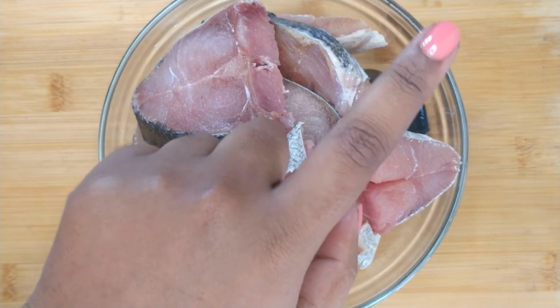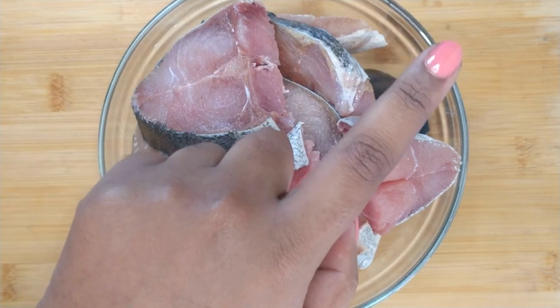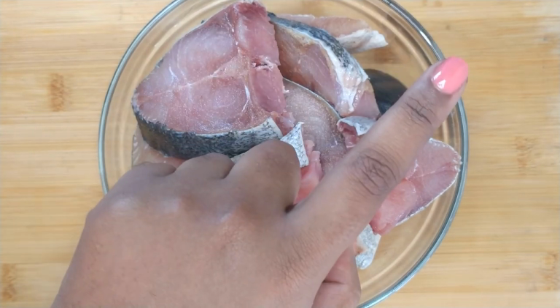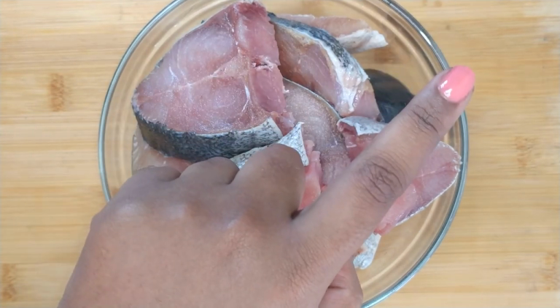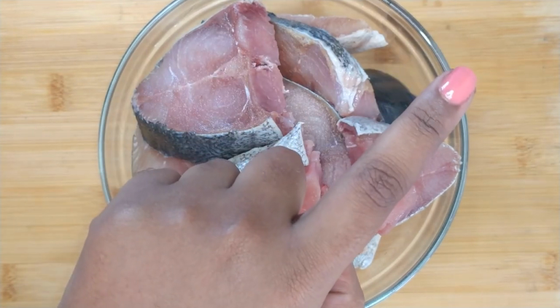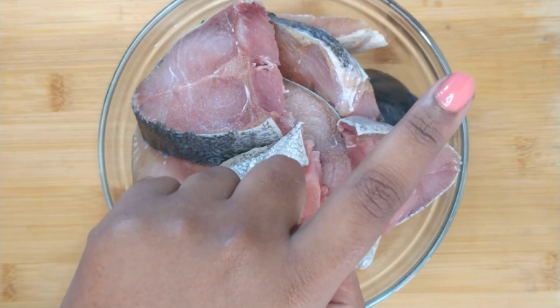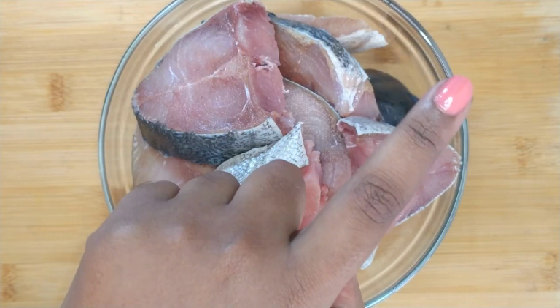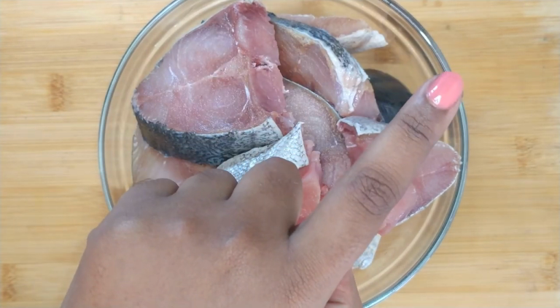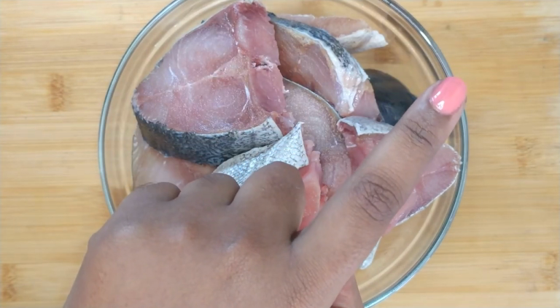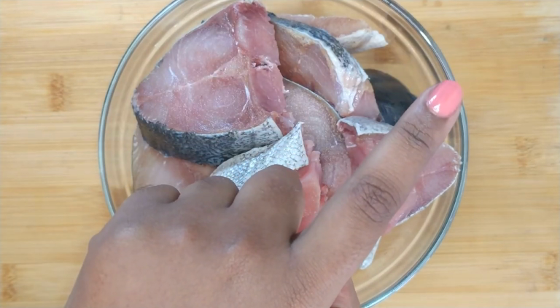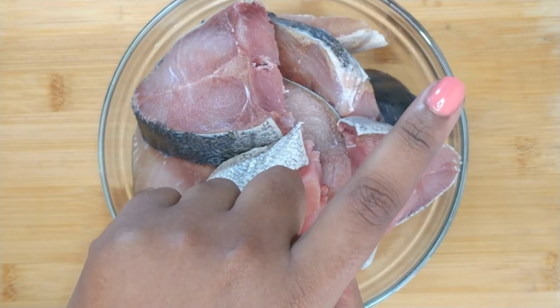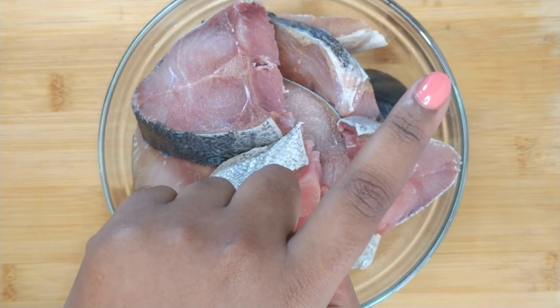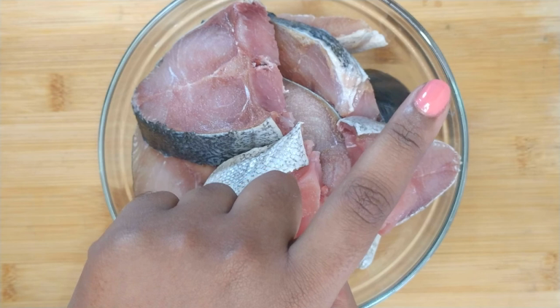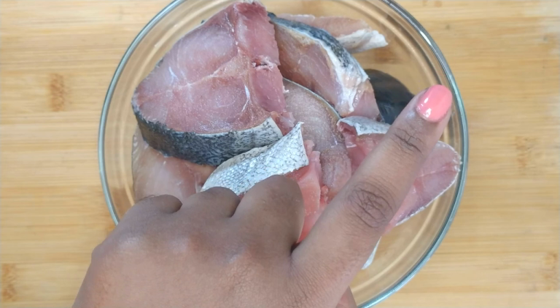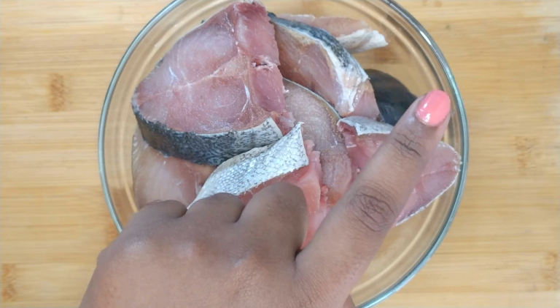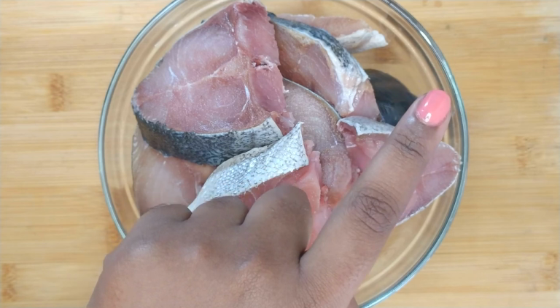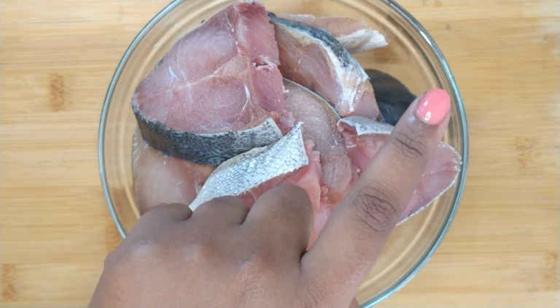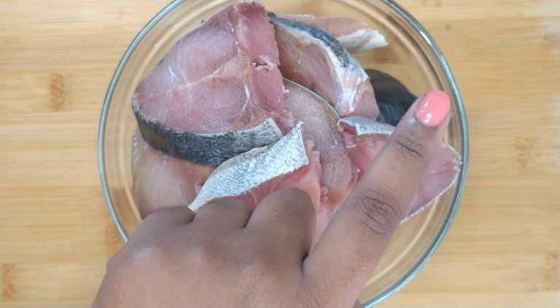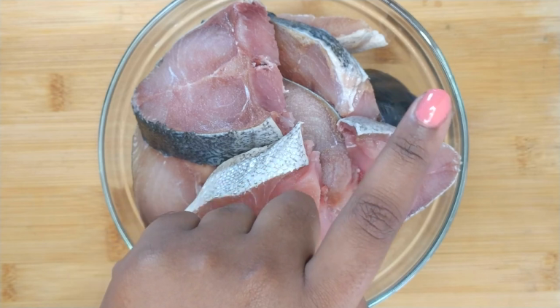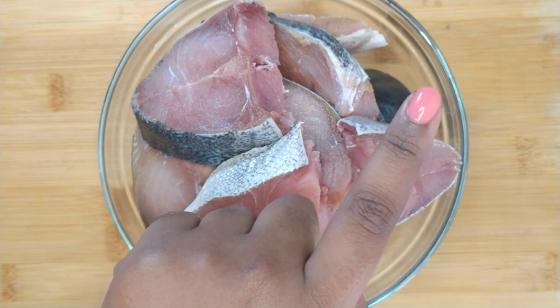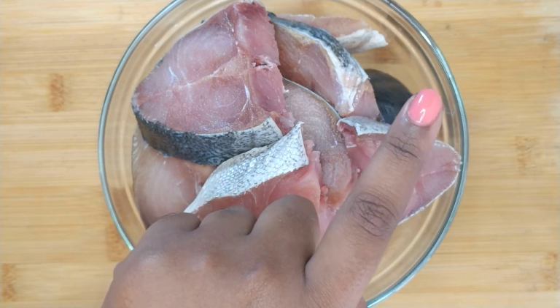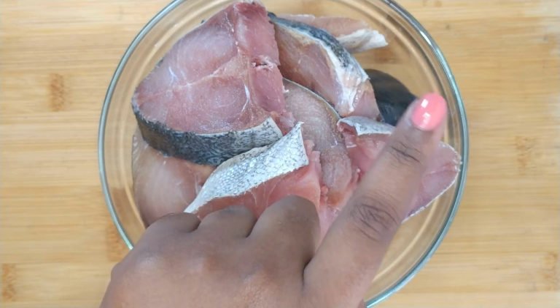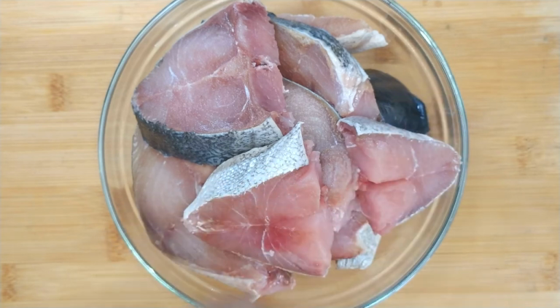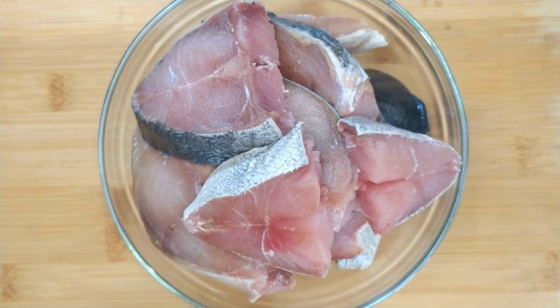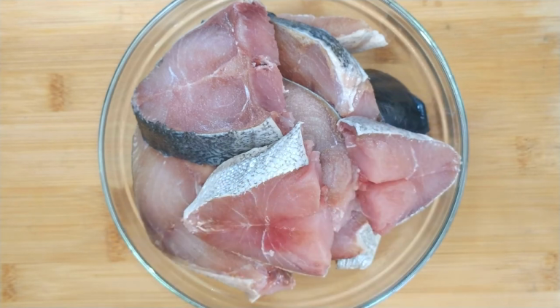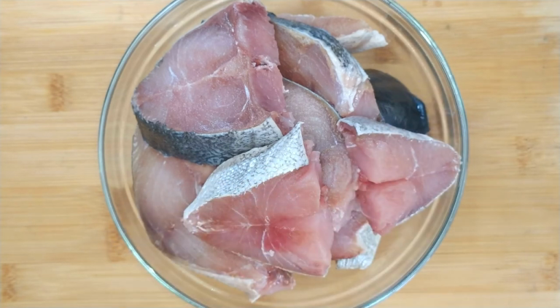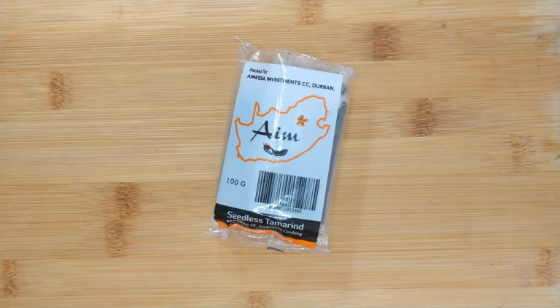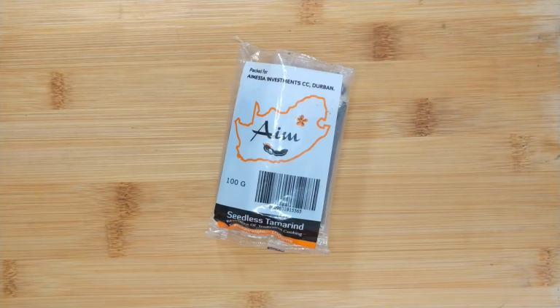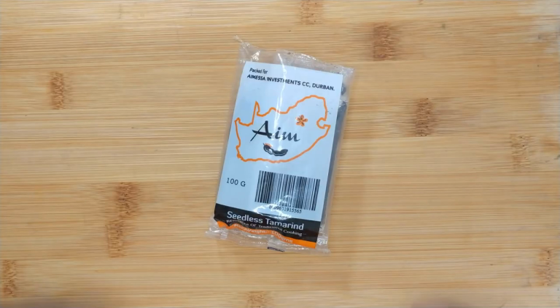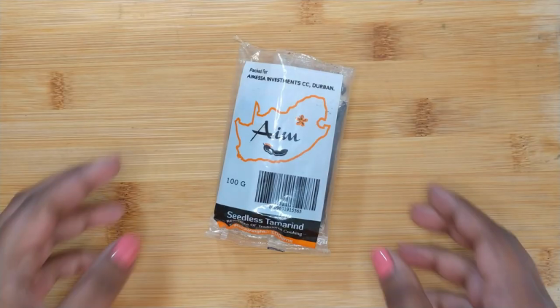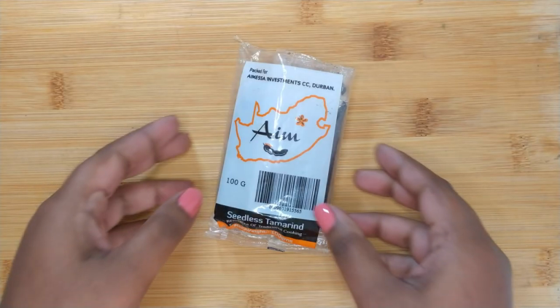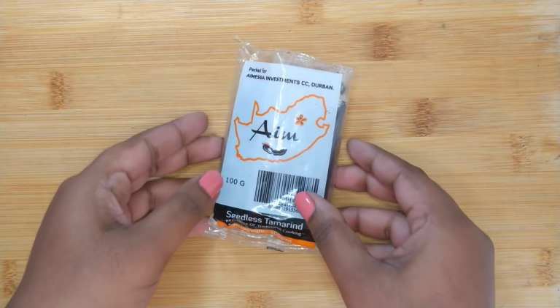You can click on the video up here if you want to see my older video where I used angelfish.